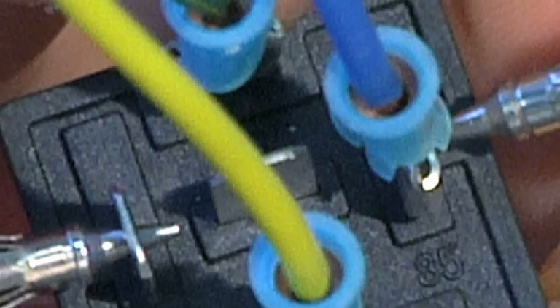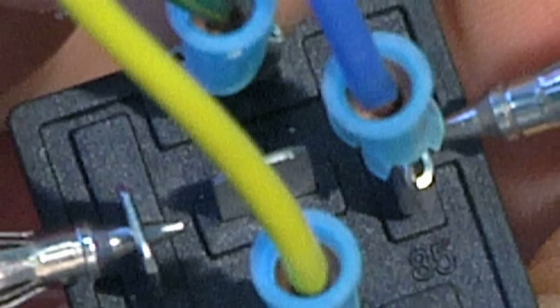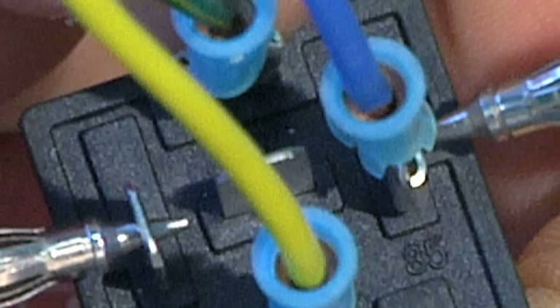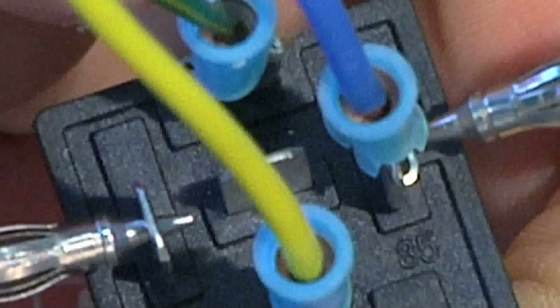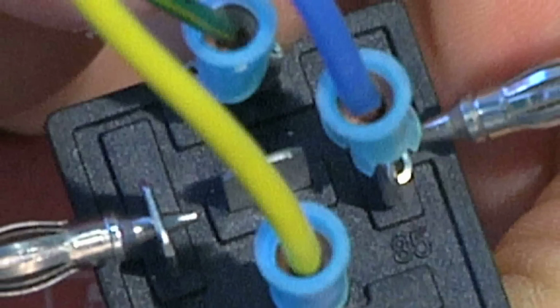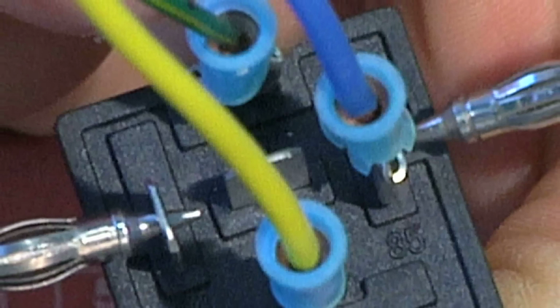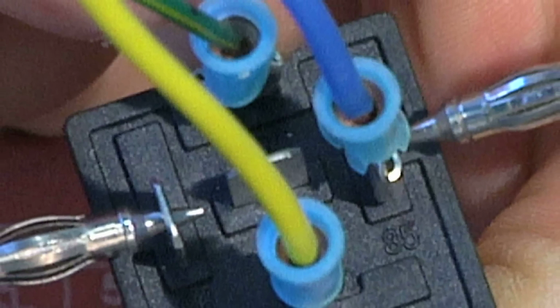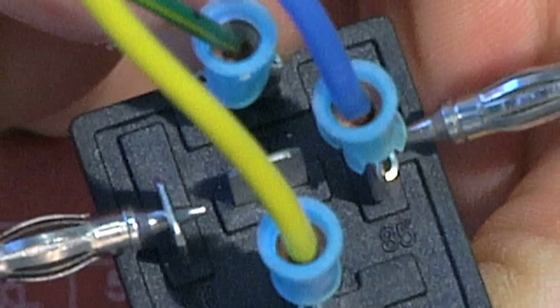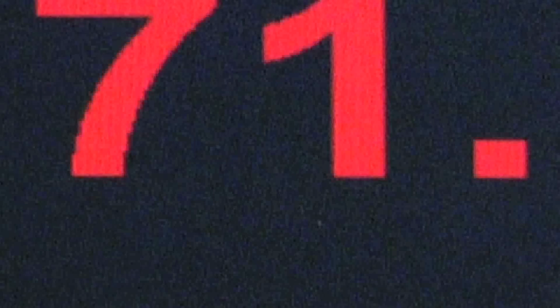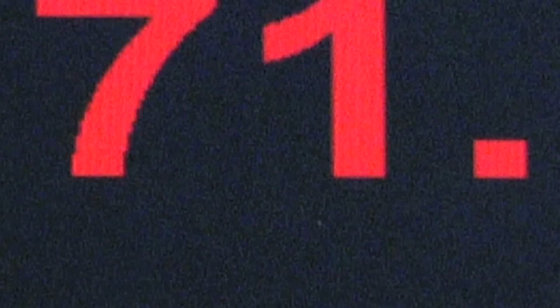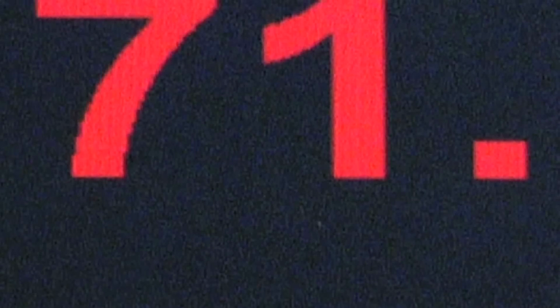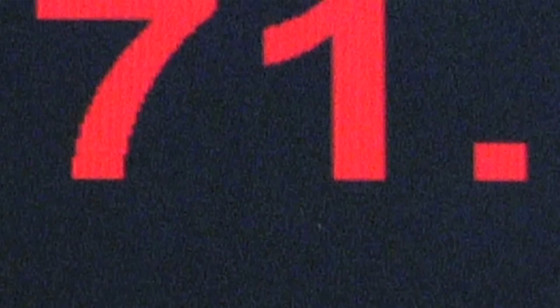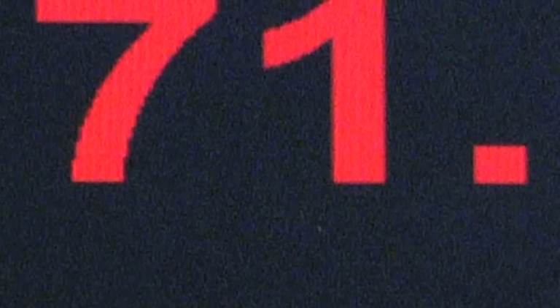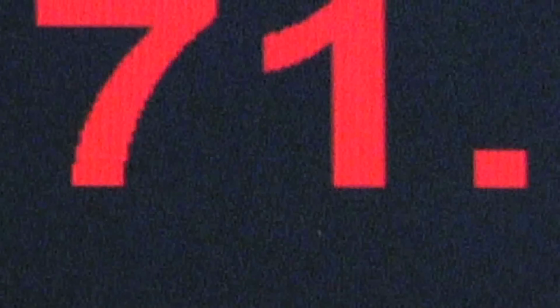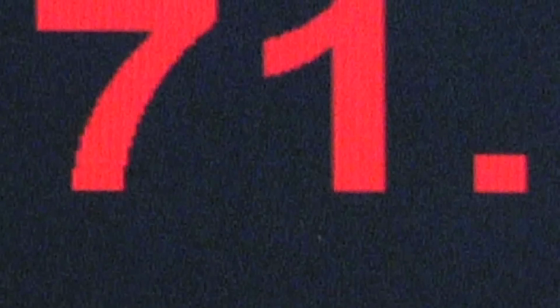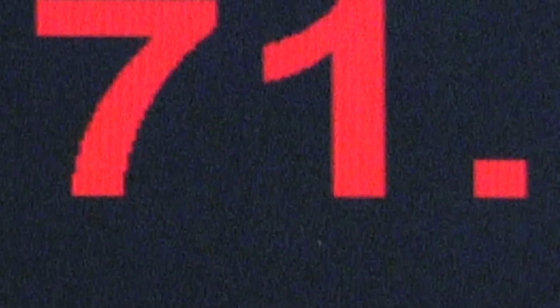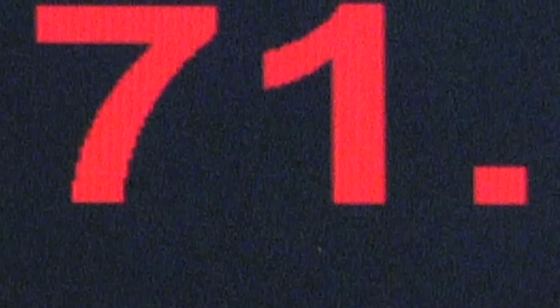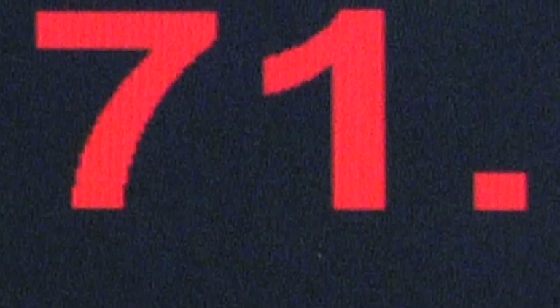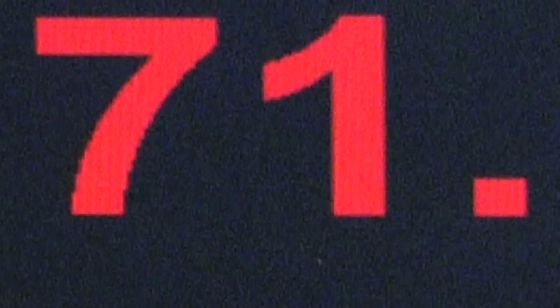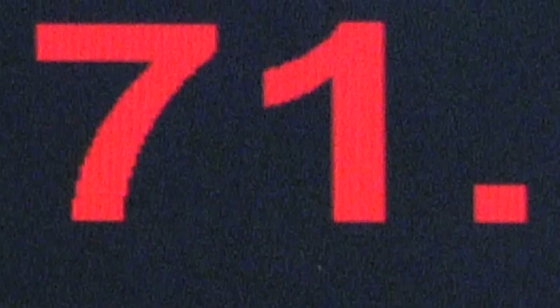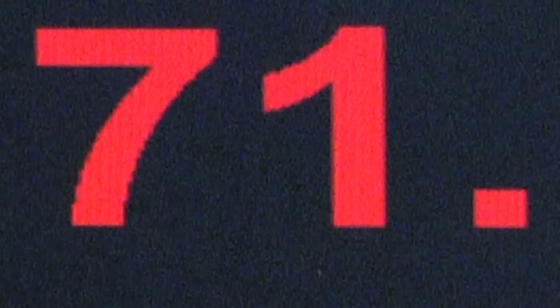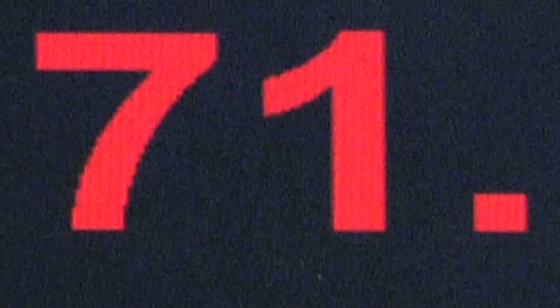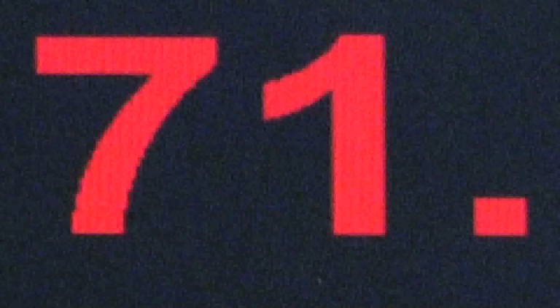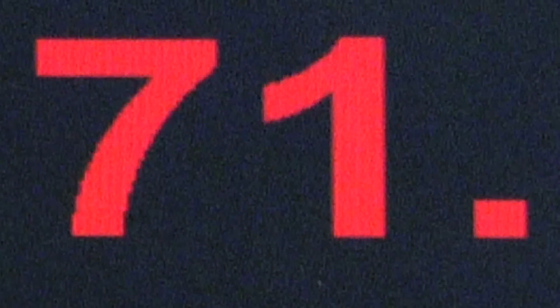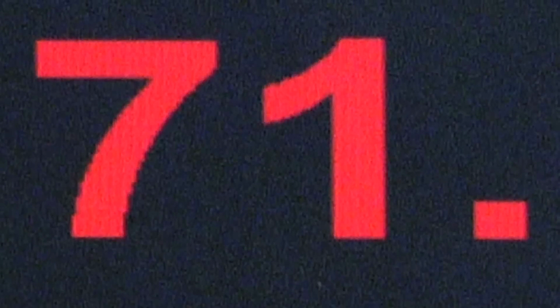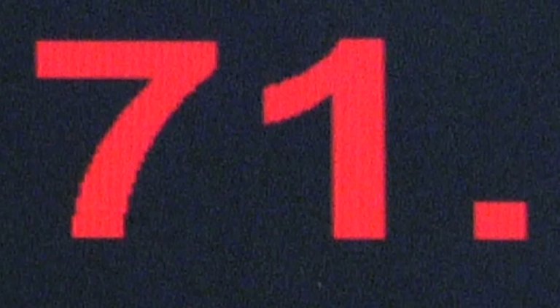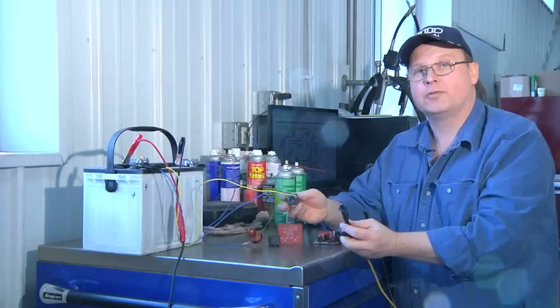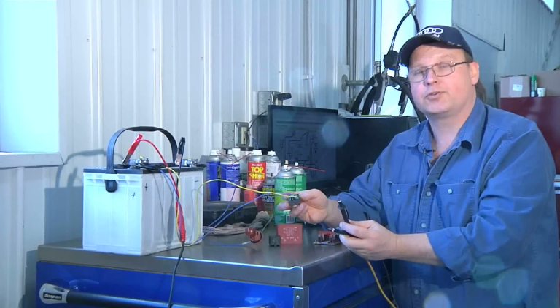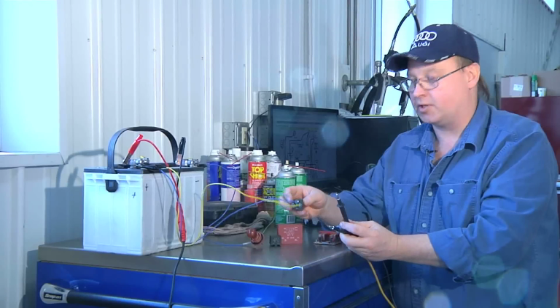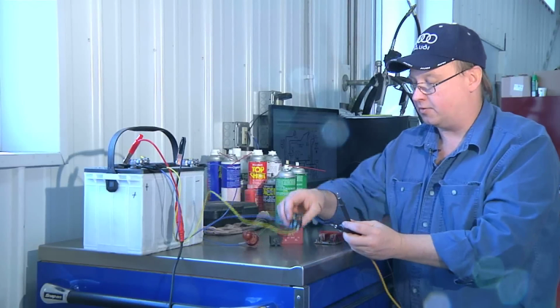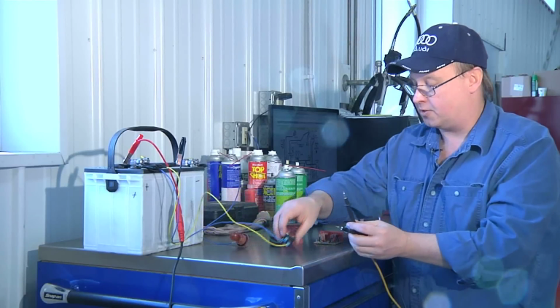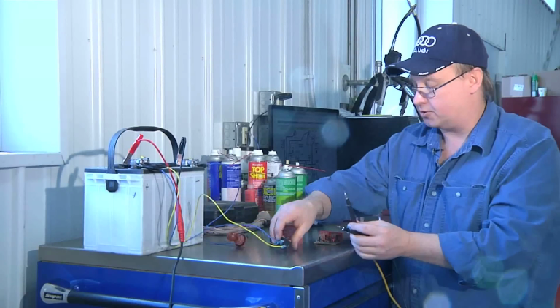I see that my resistance is 71.6 ohms, which would be normal for this relay that functions.